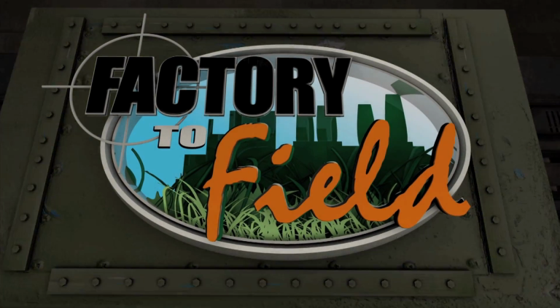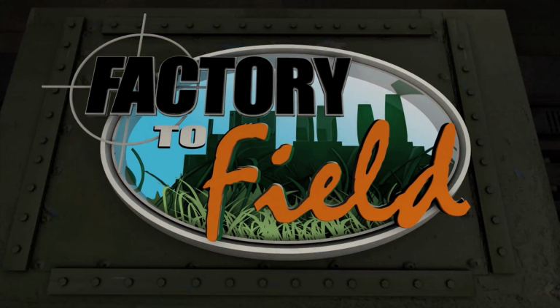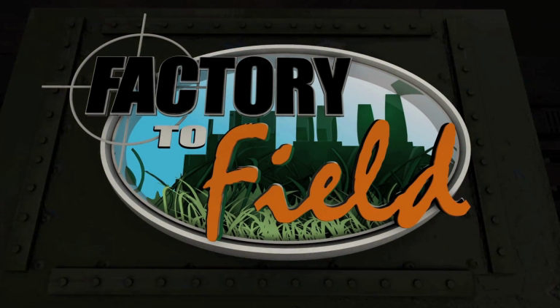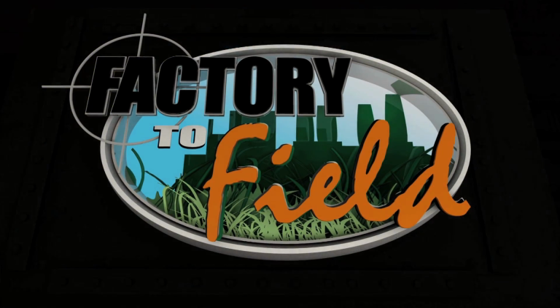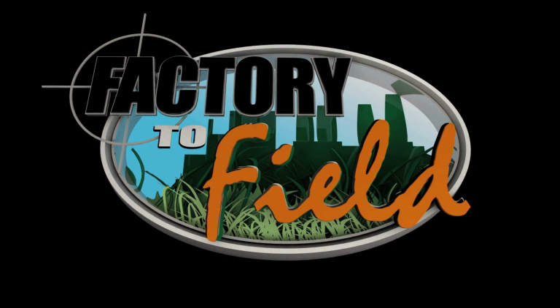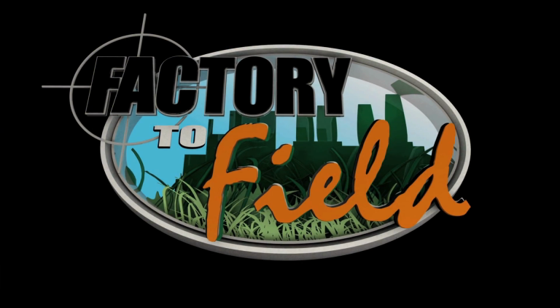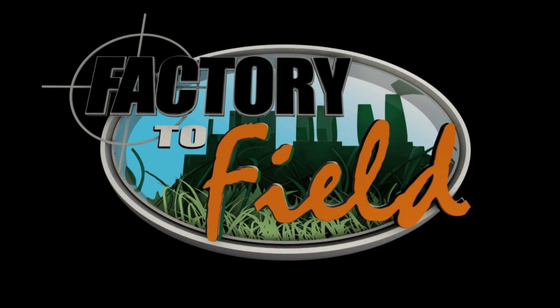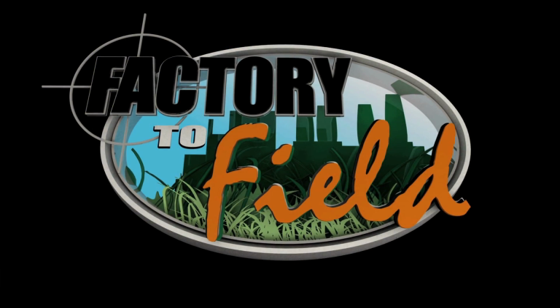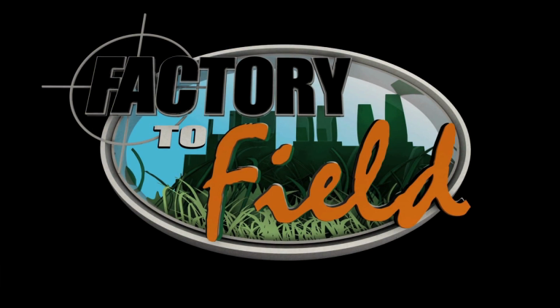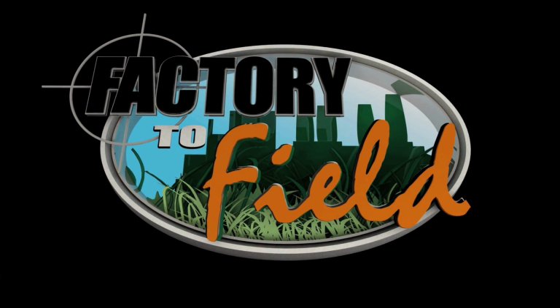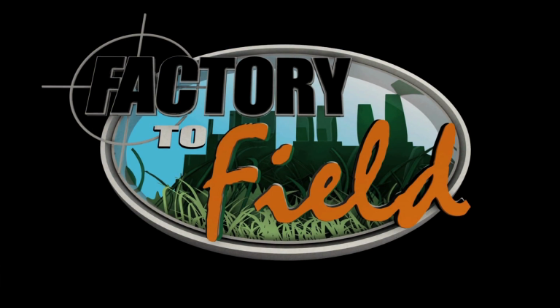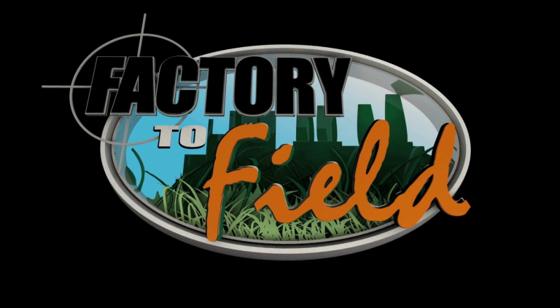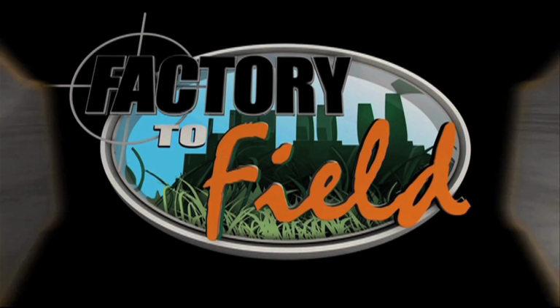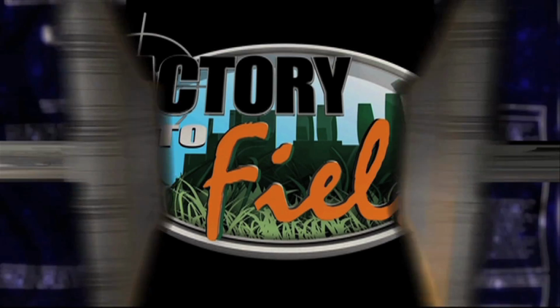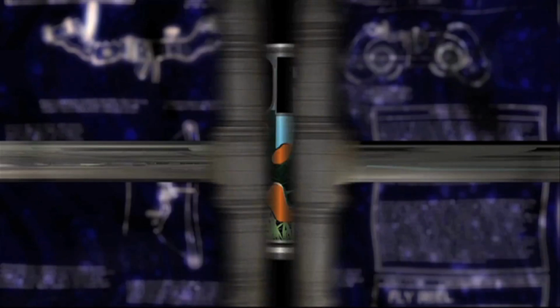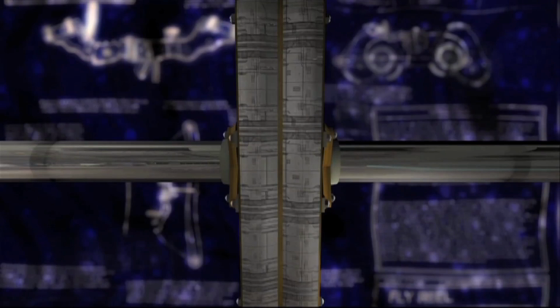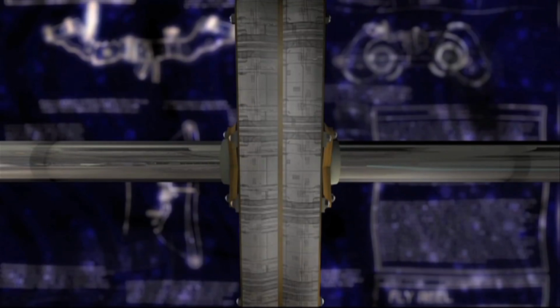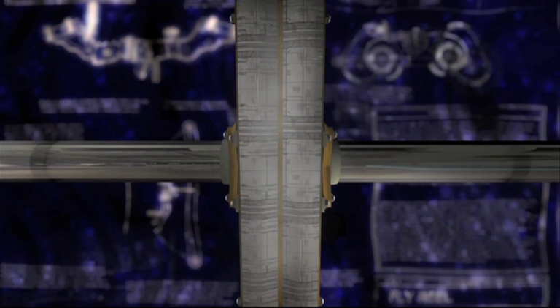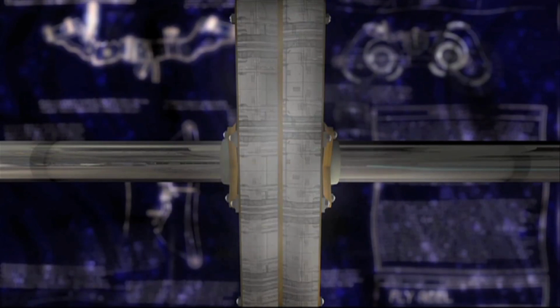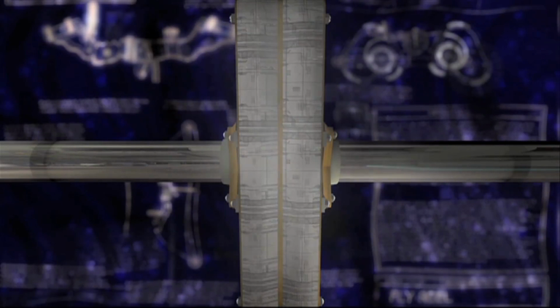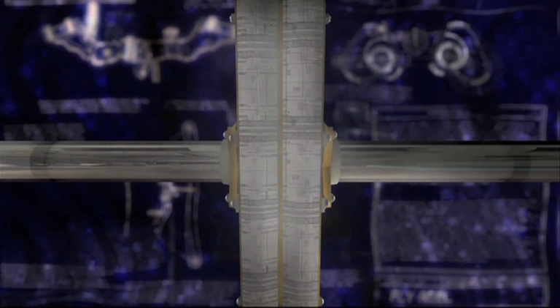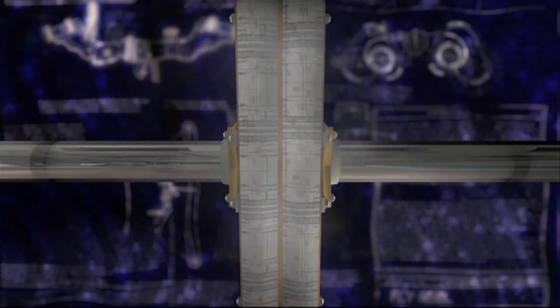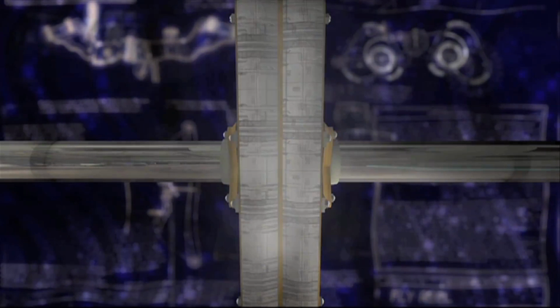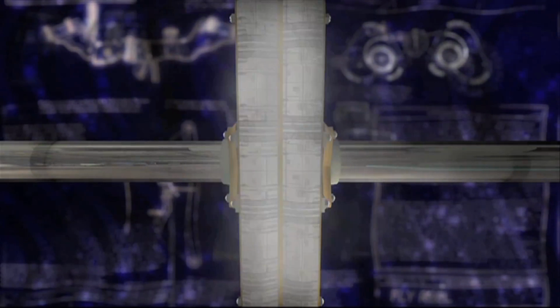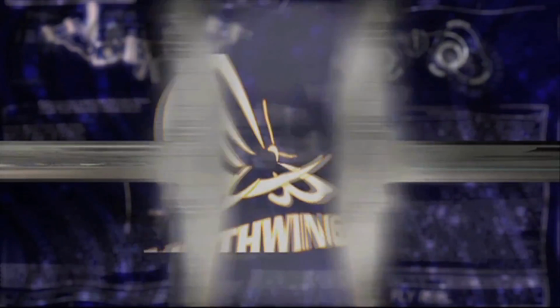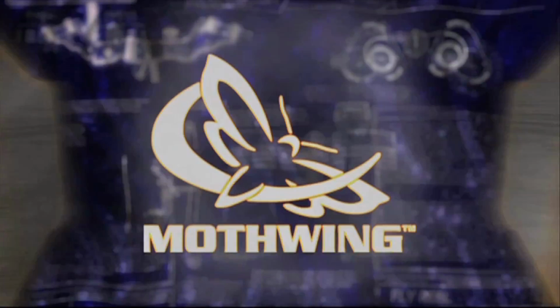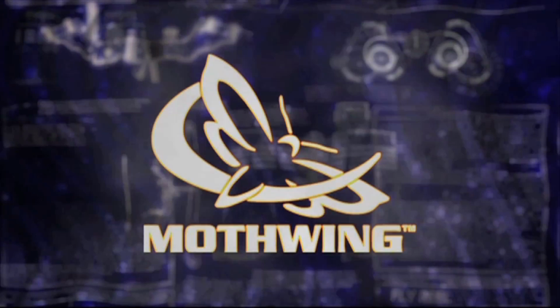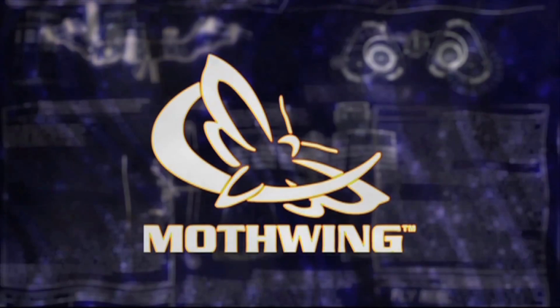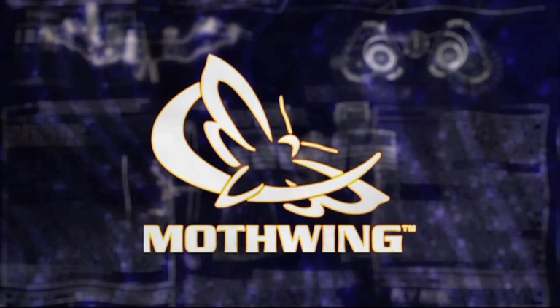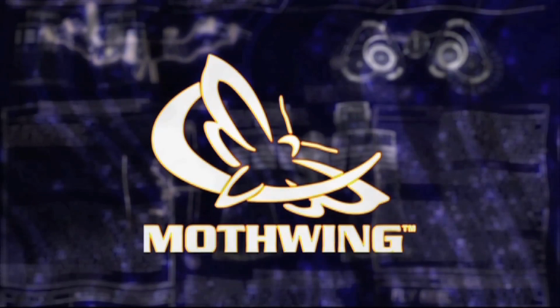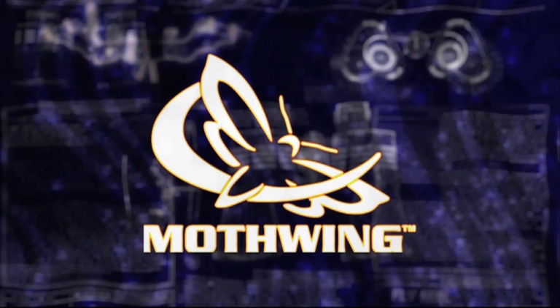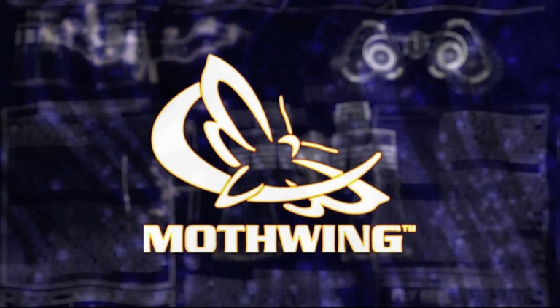Factory to Field would like to thank our partners: Mothwing Camo.